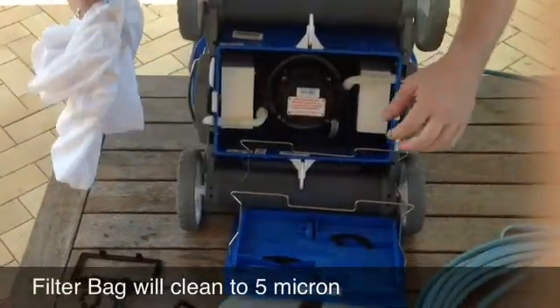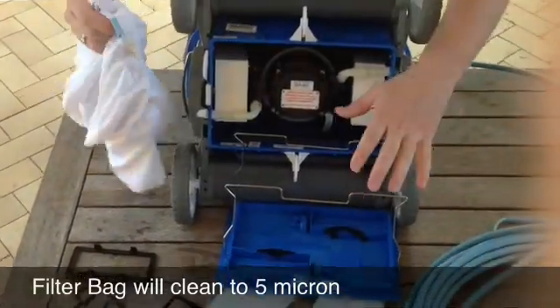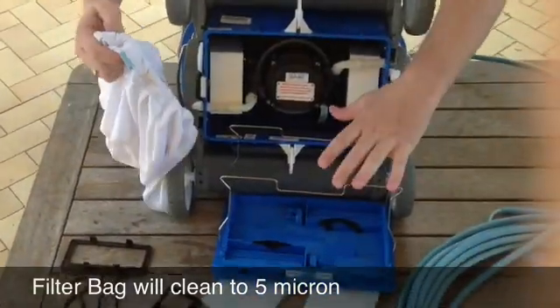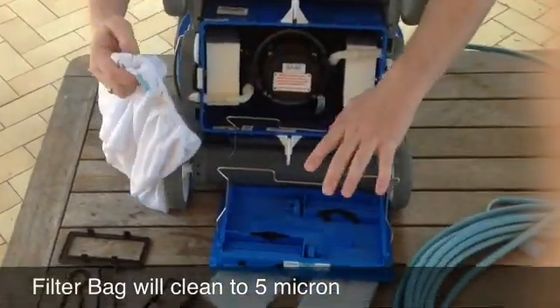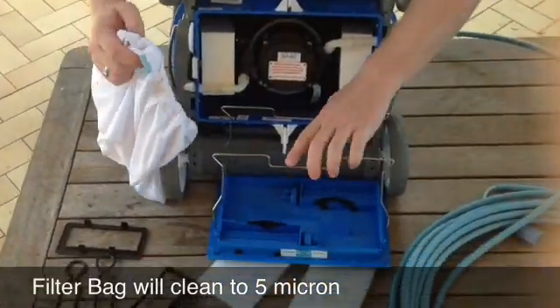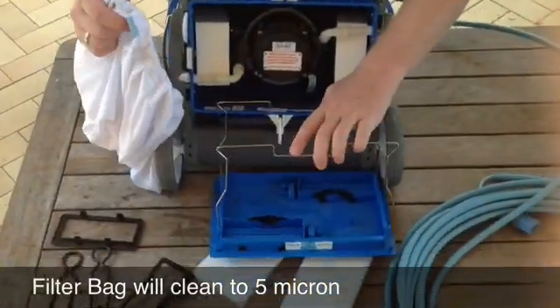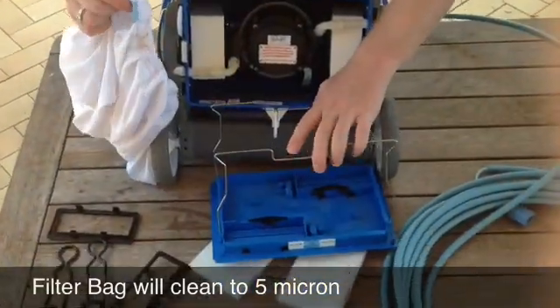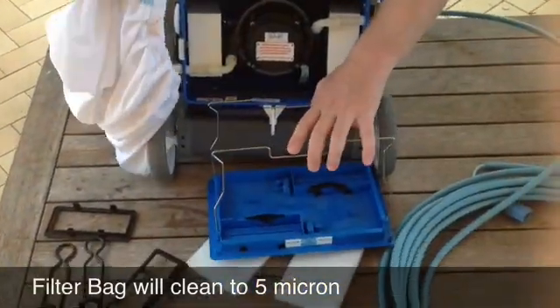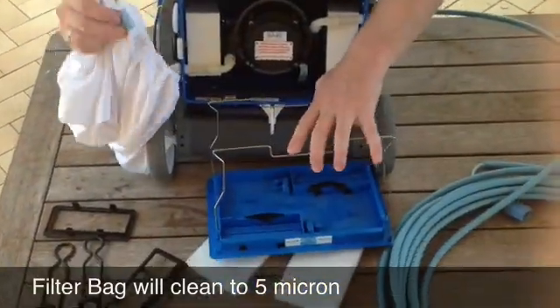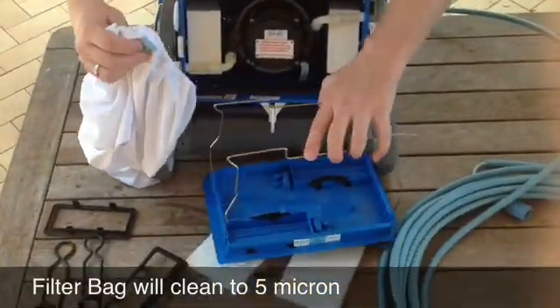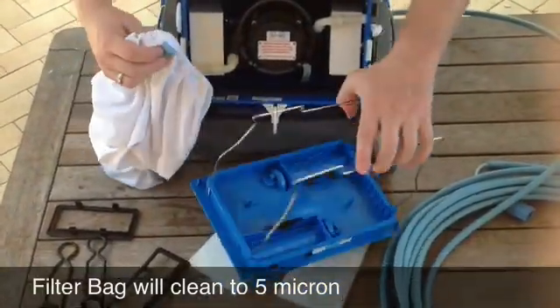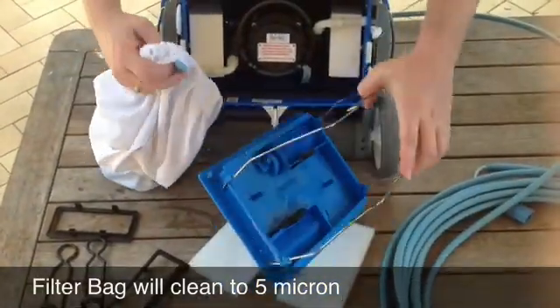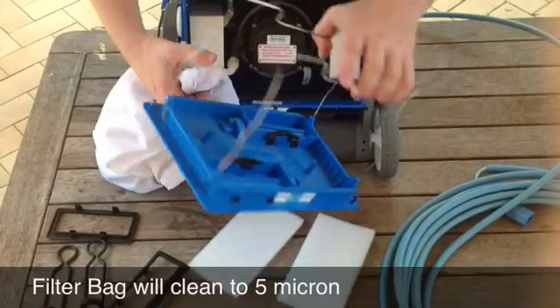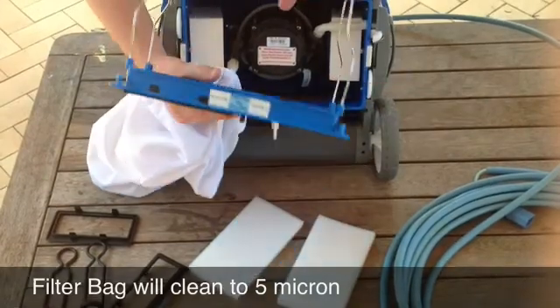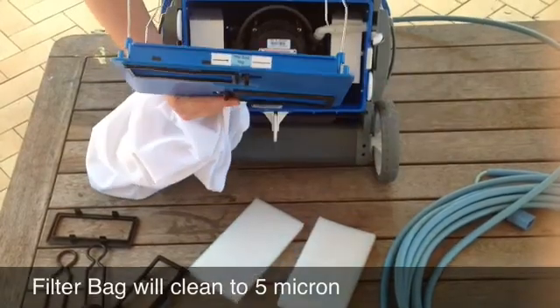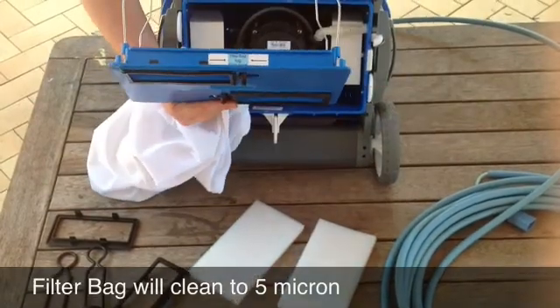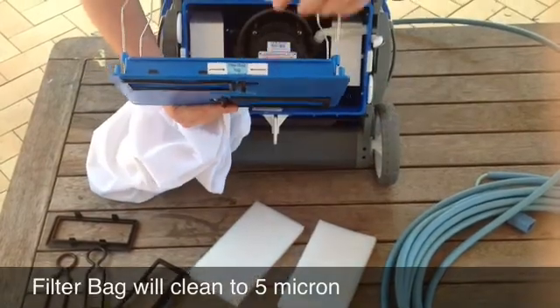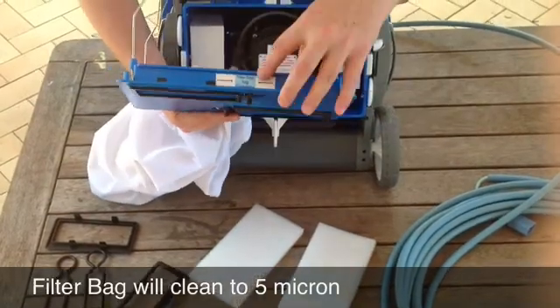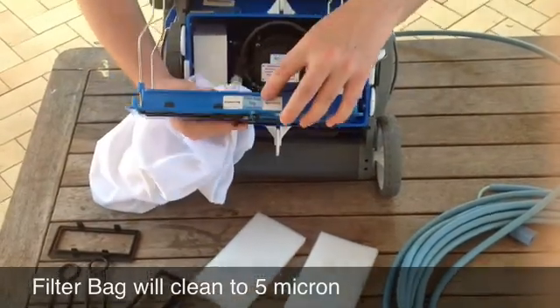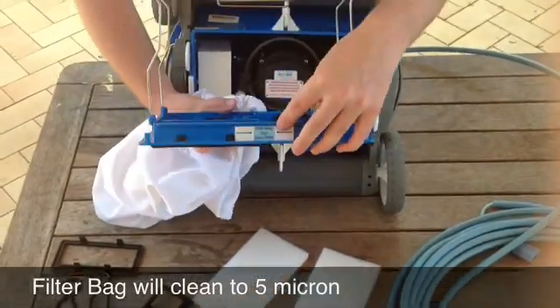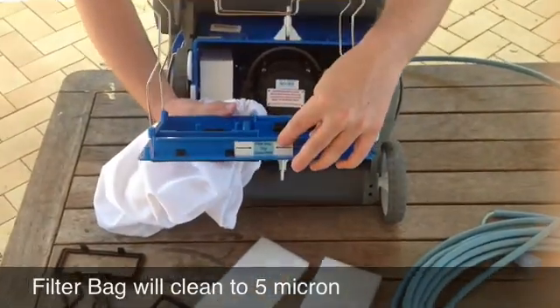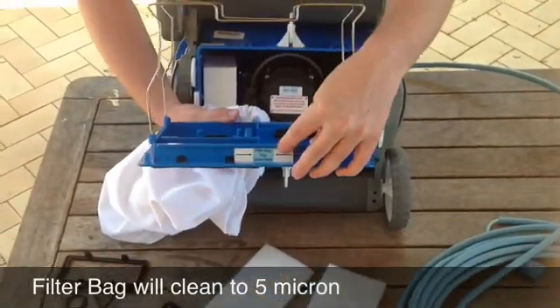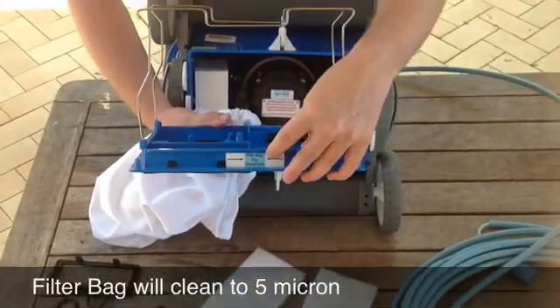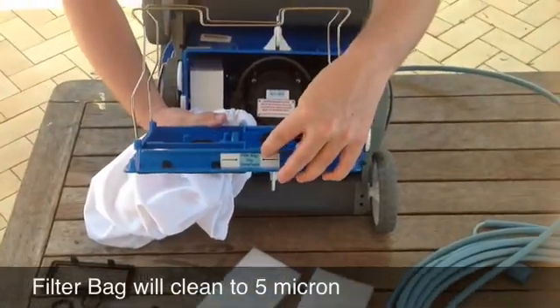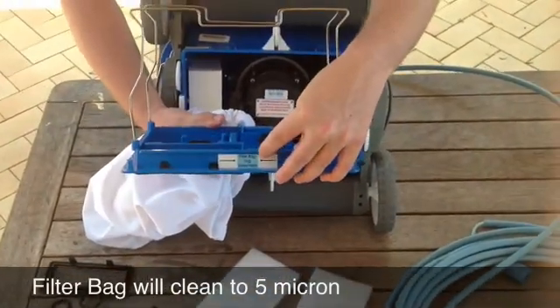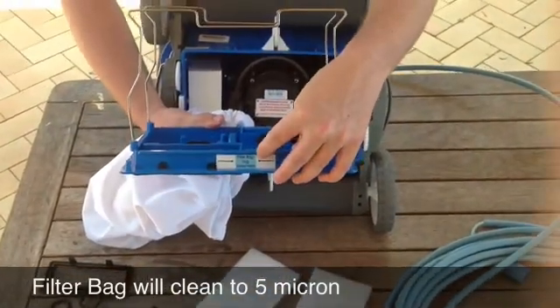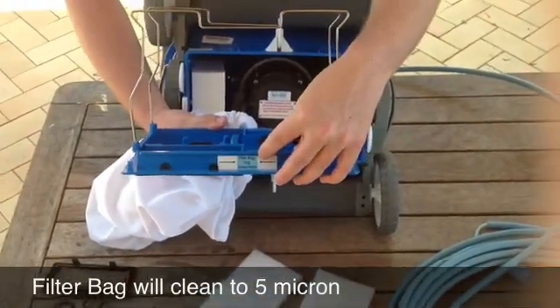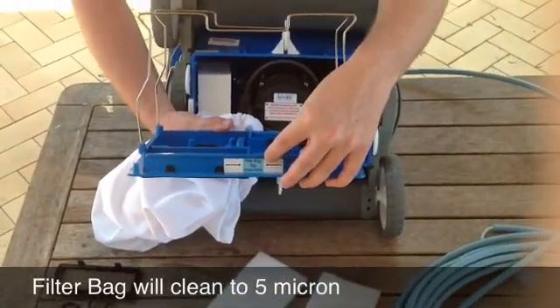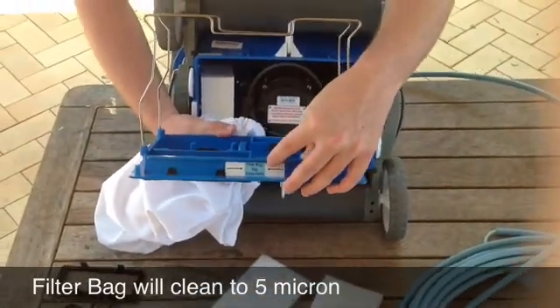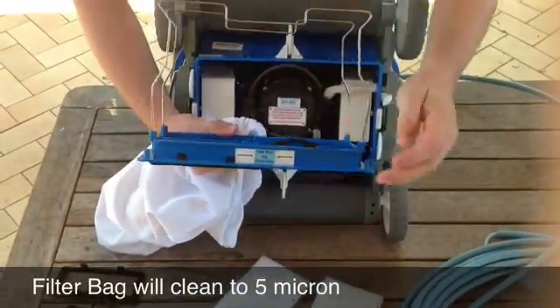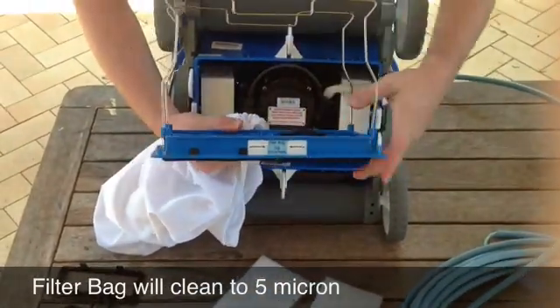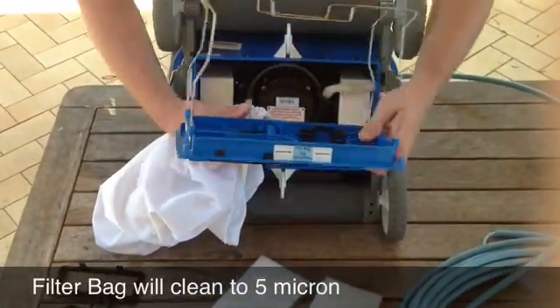When you reinstall it, that blue label here lines up with this part of the cleaner — it says the blue label goes here.